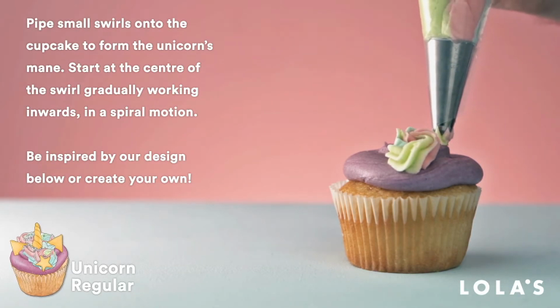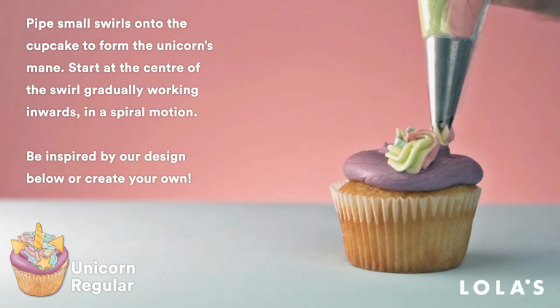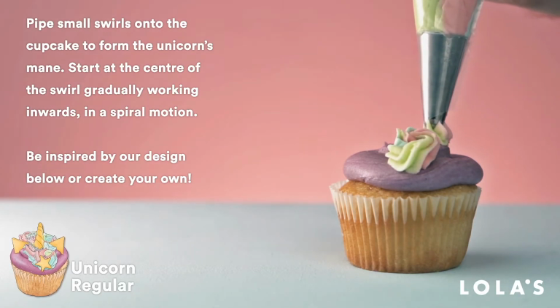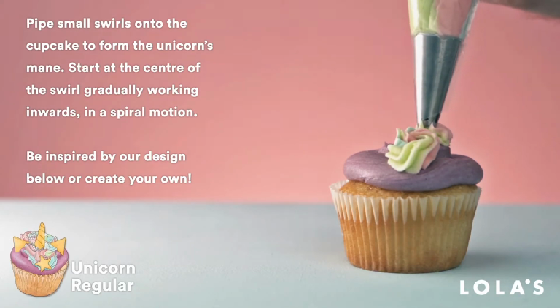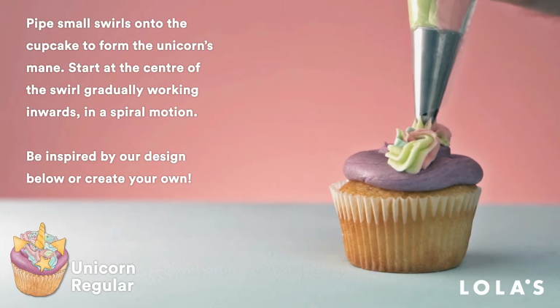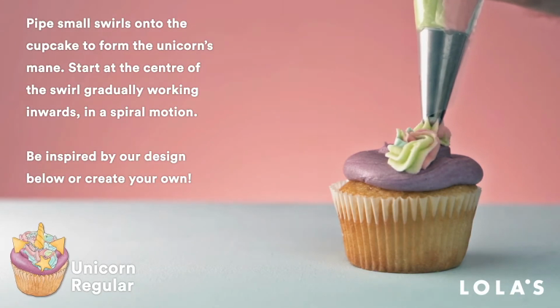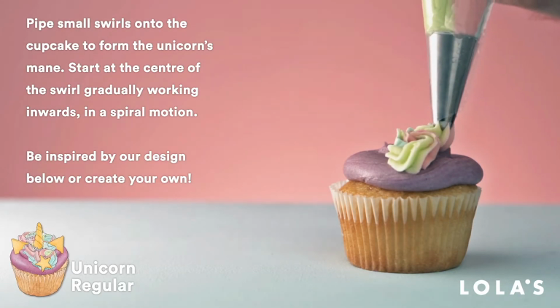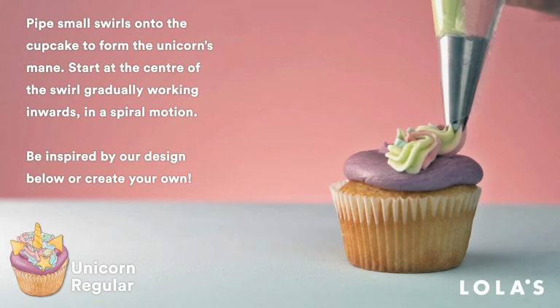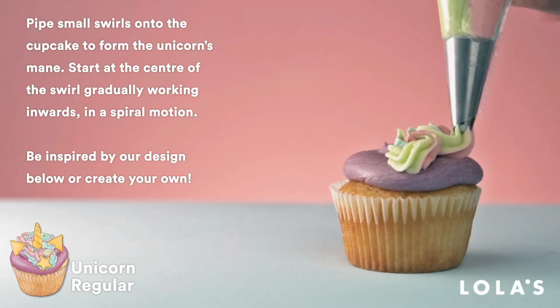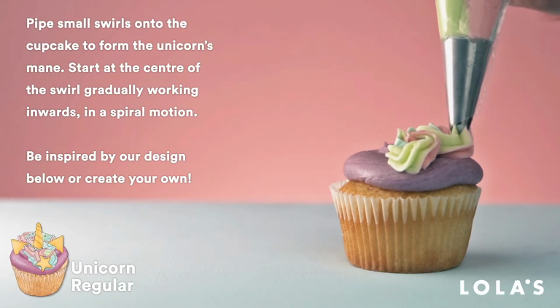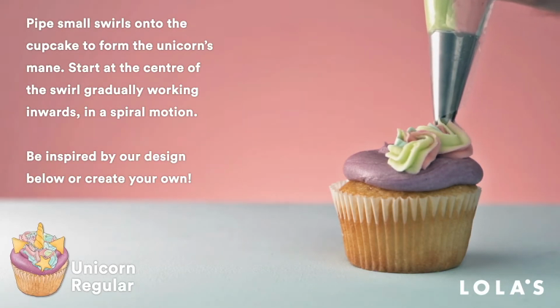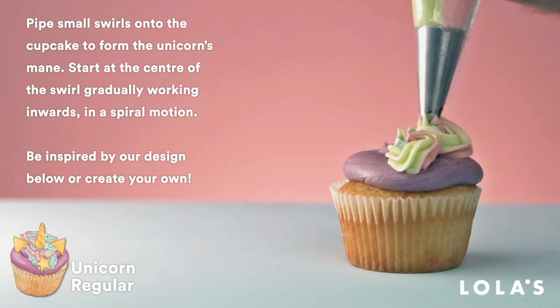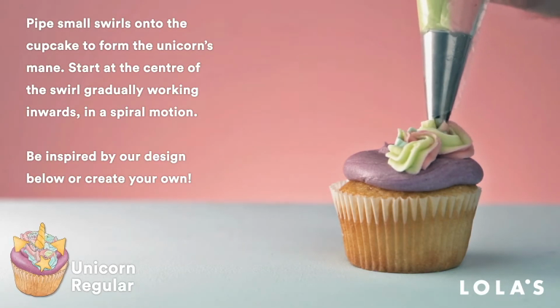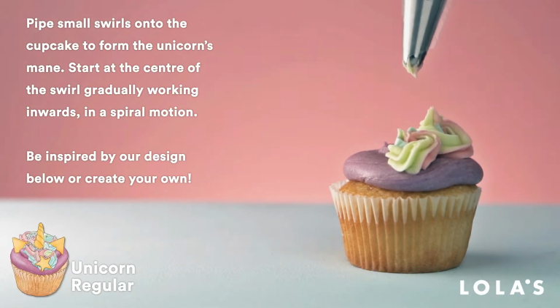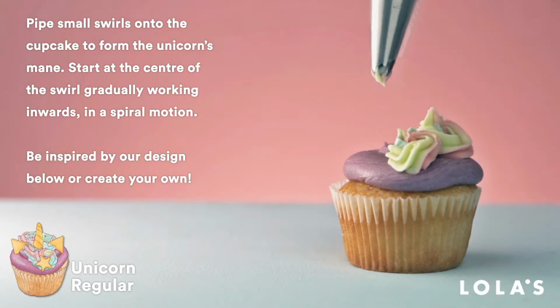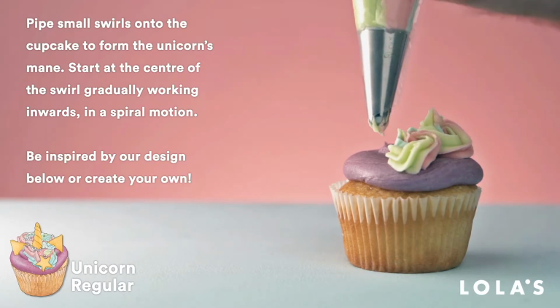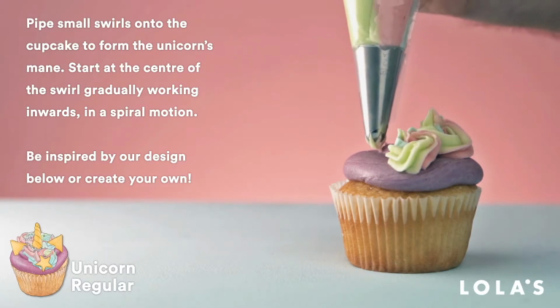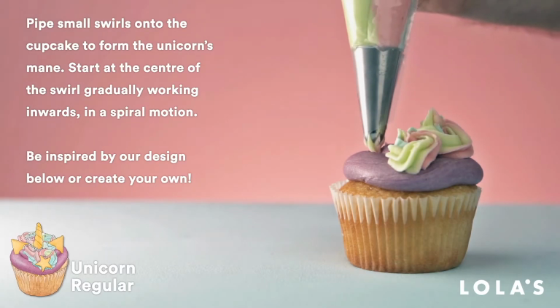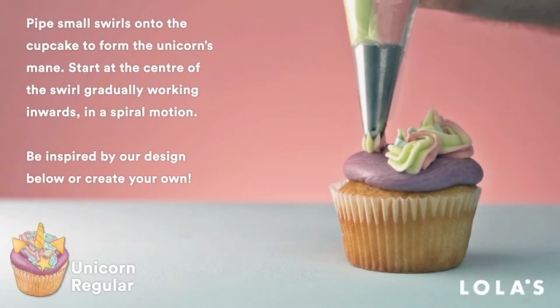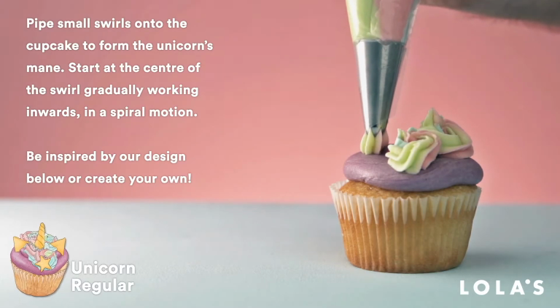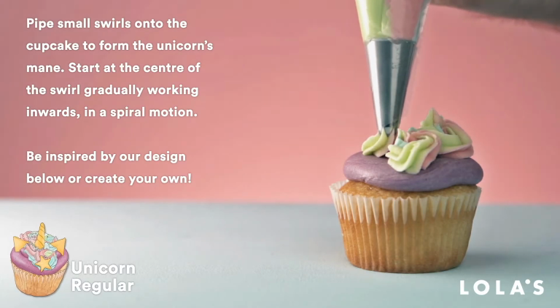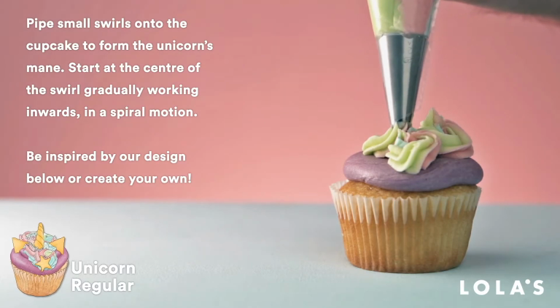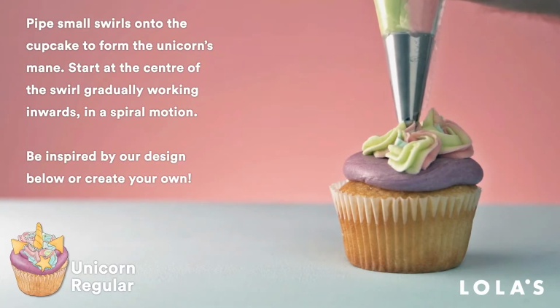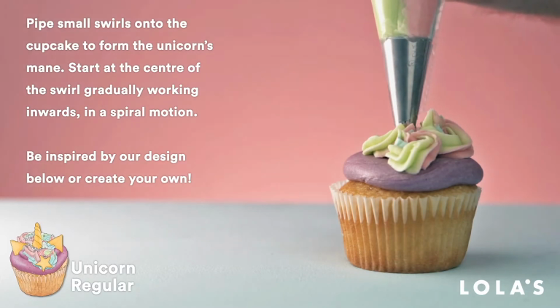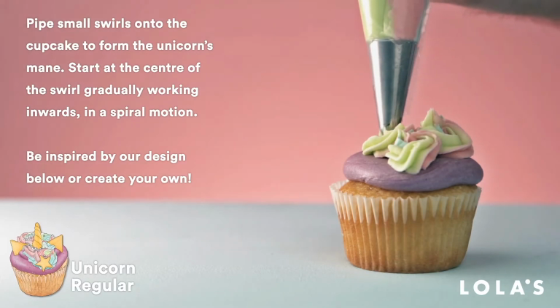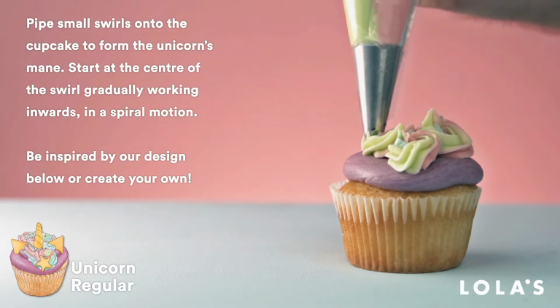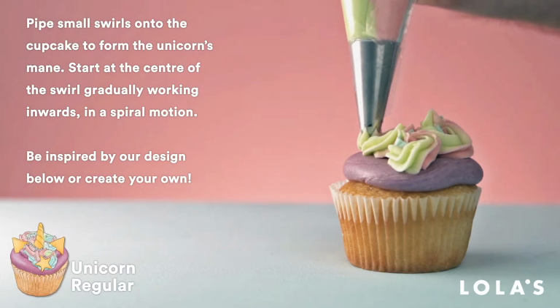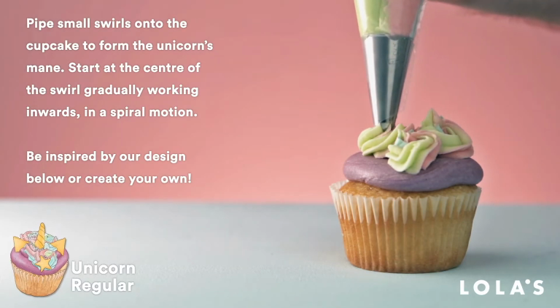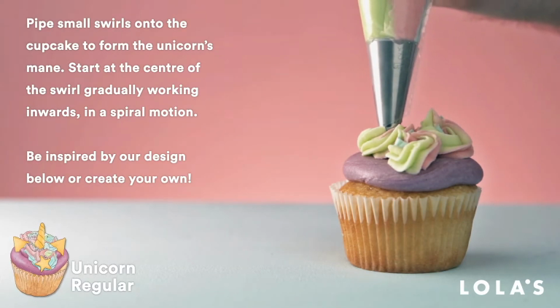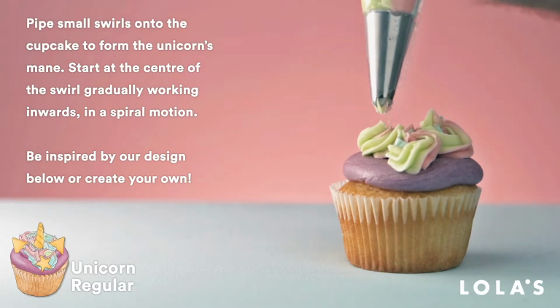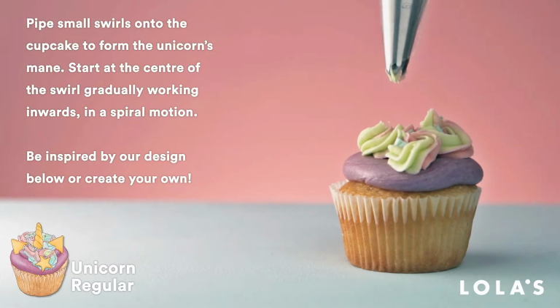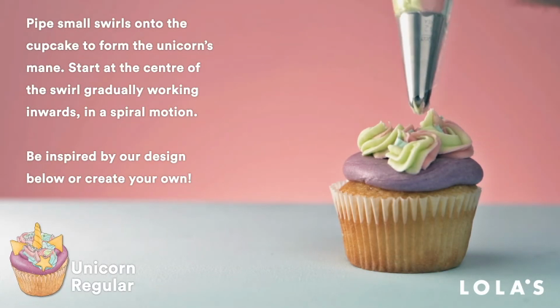If you don't want to do swirls then you don't have to. It's your cupcake — get creative!